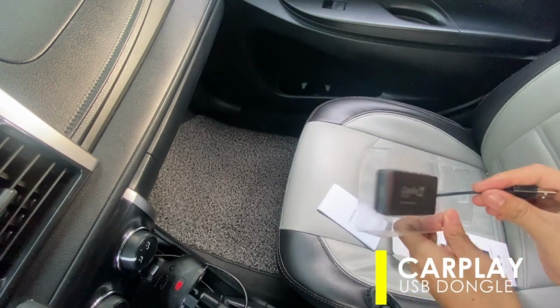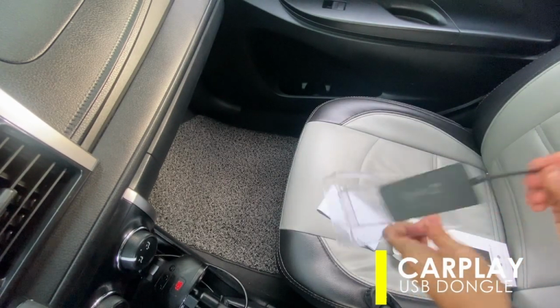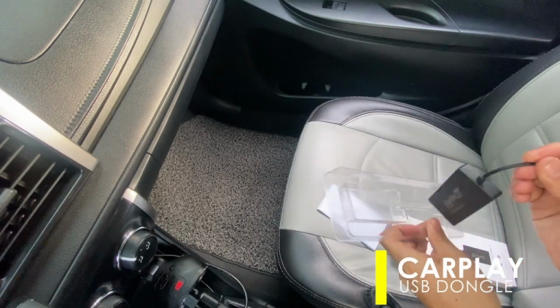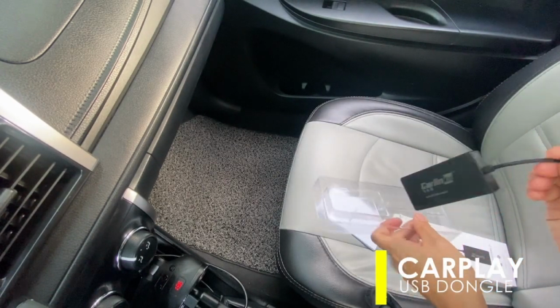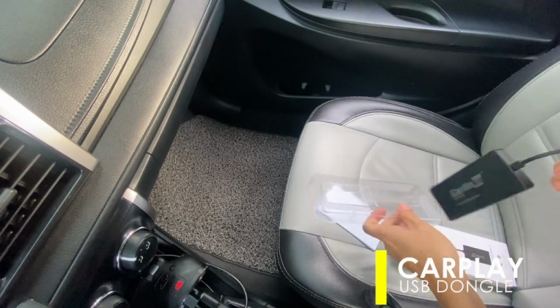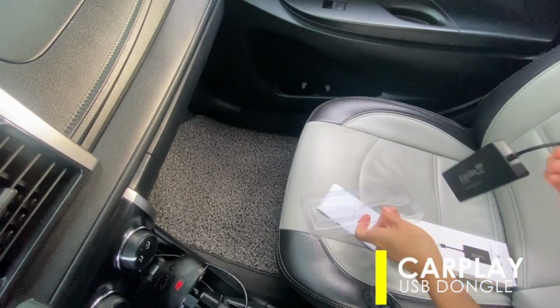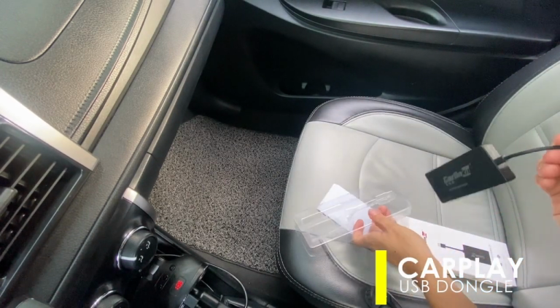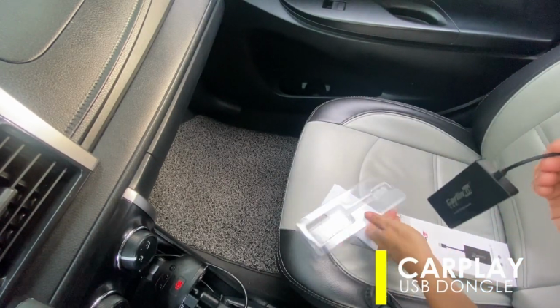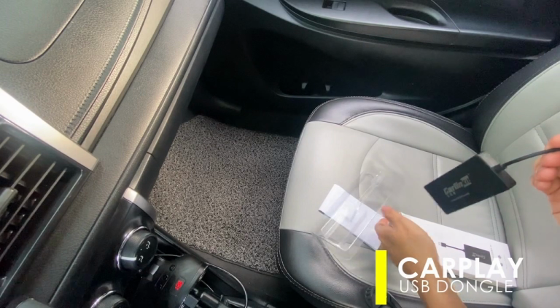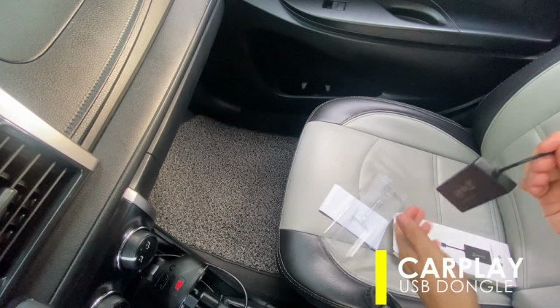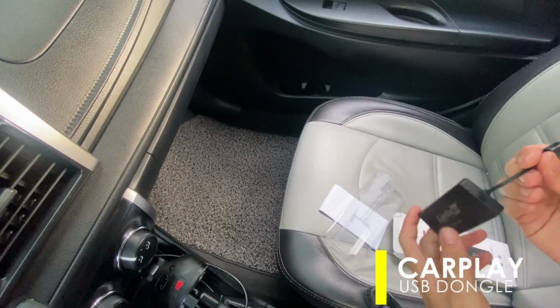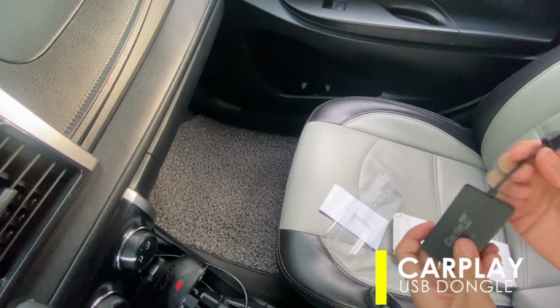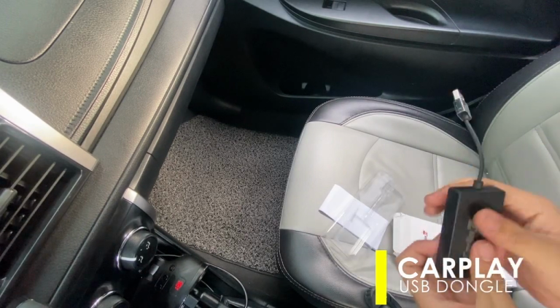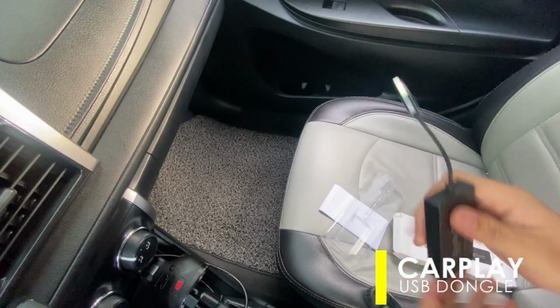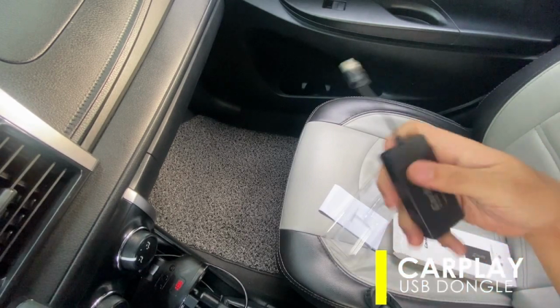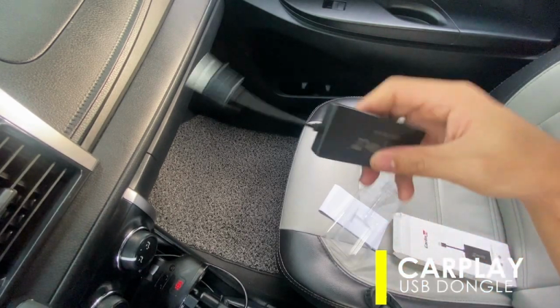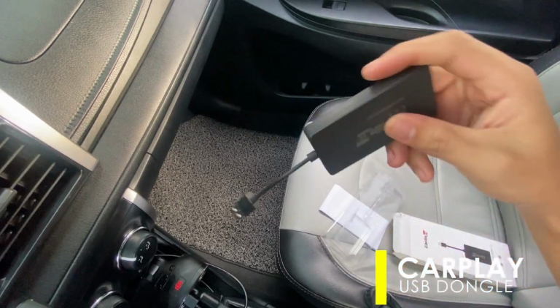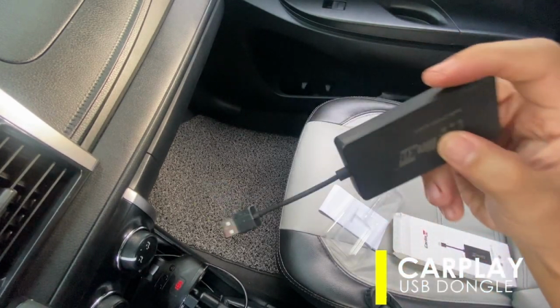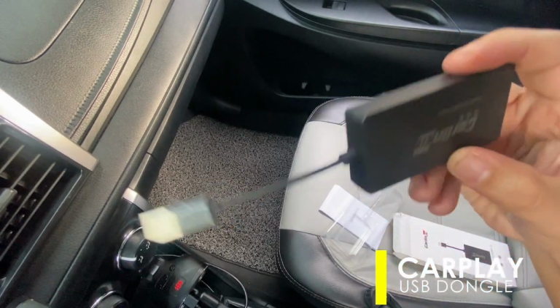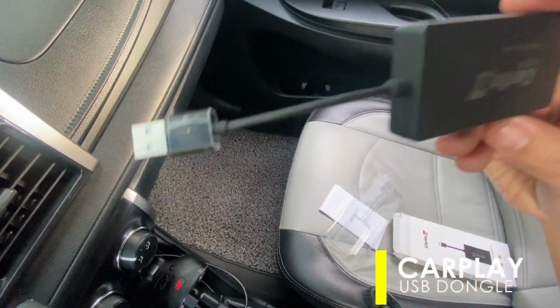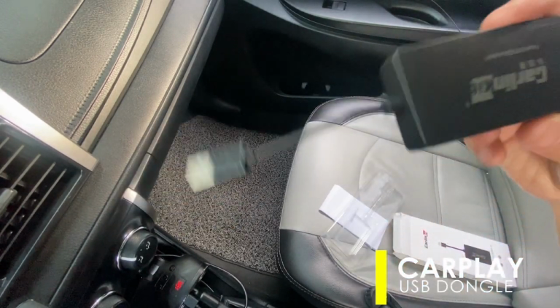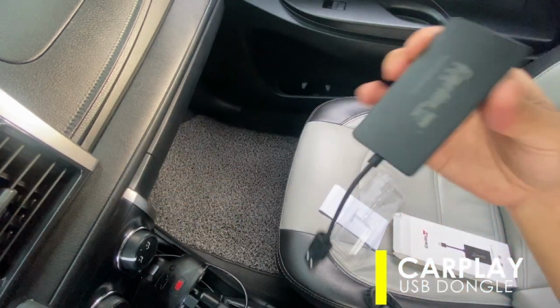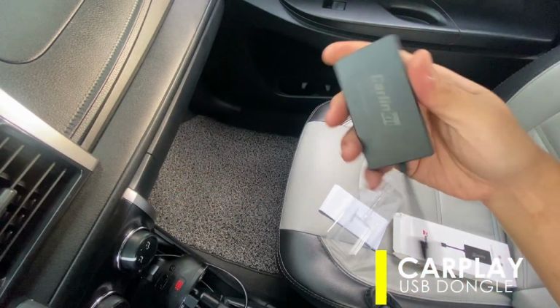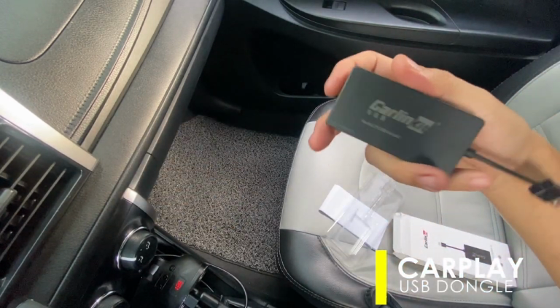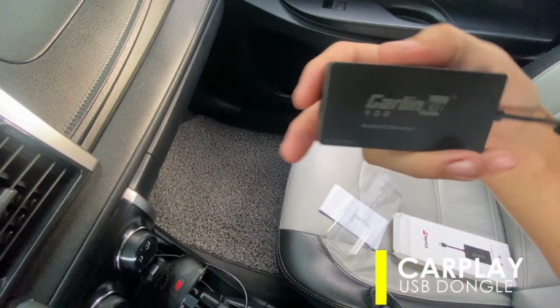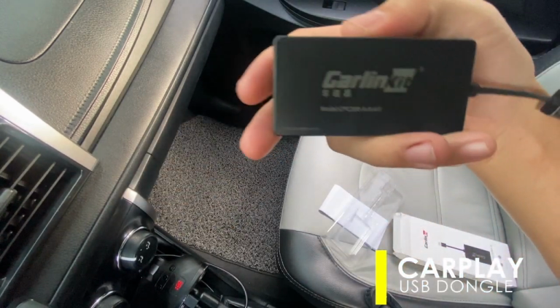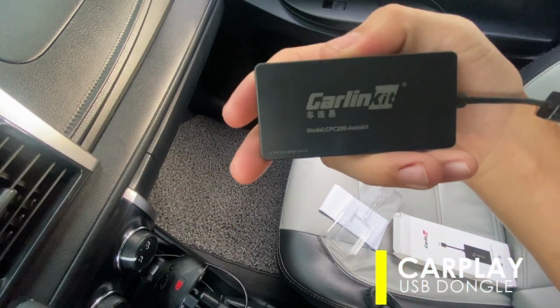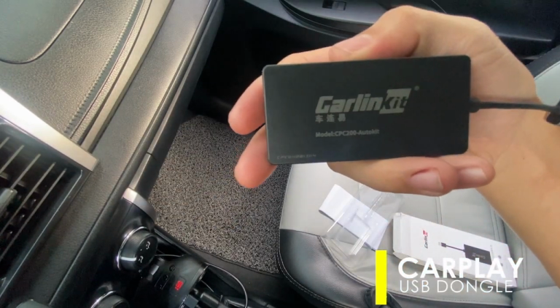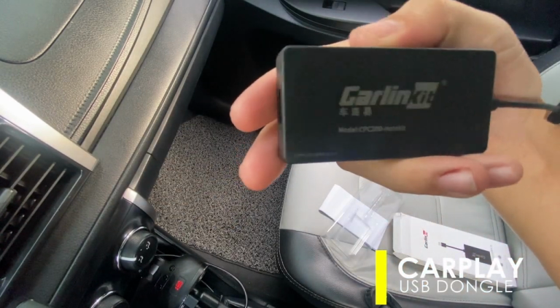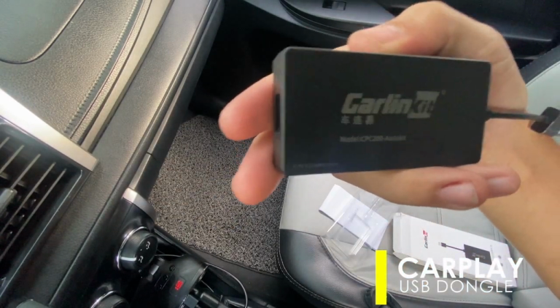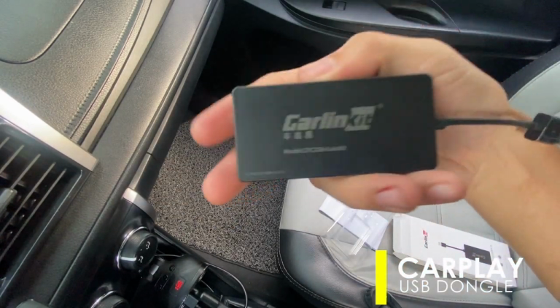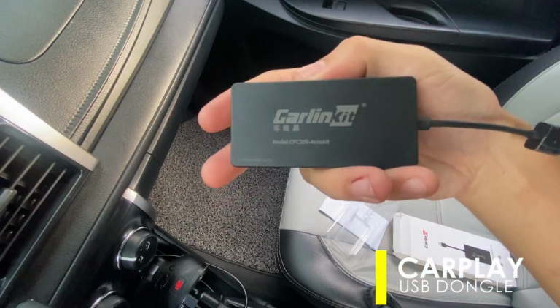What you'll get is a CarPlay USB dongle to be connected to the head unit, and a user manual for instructions.